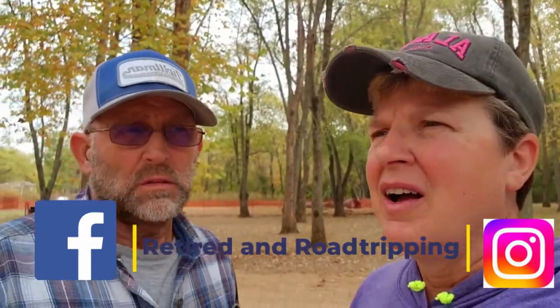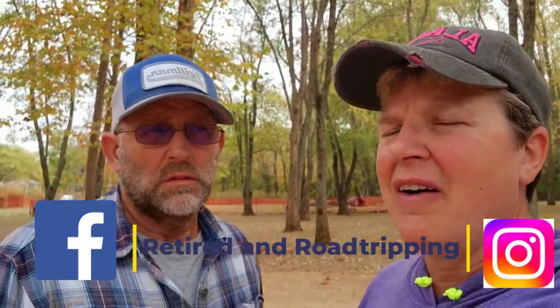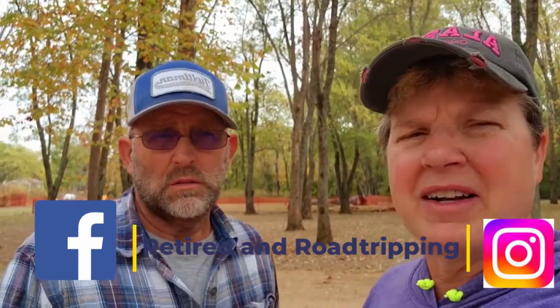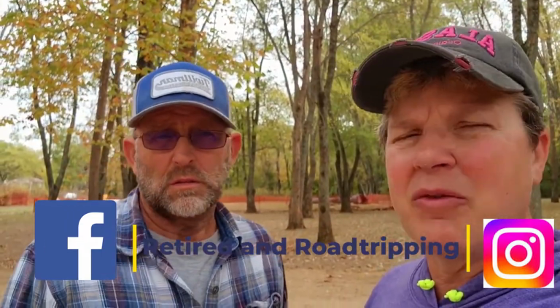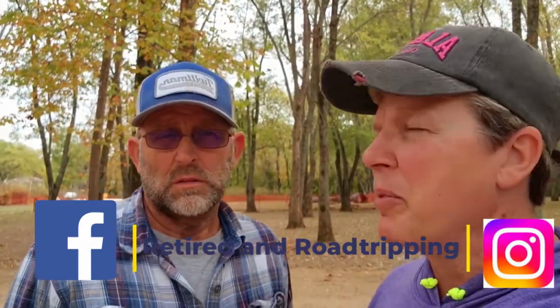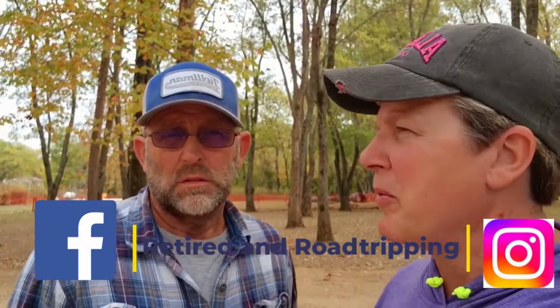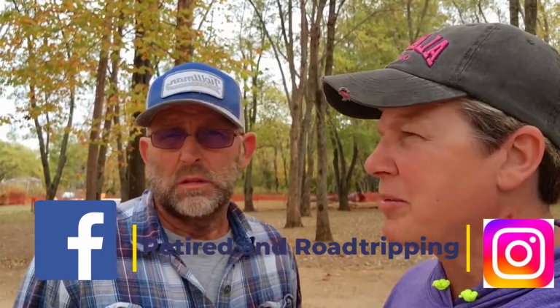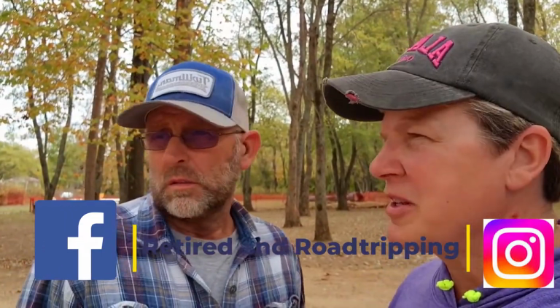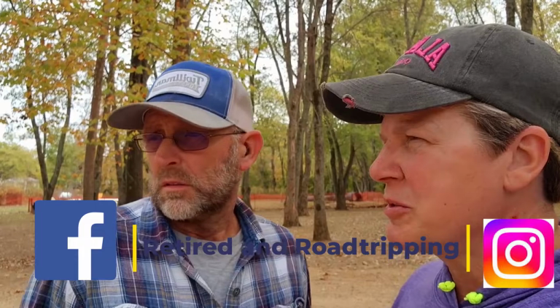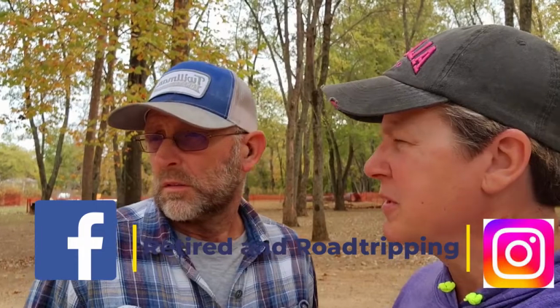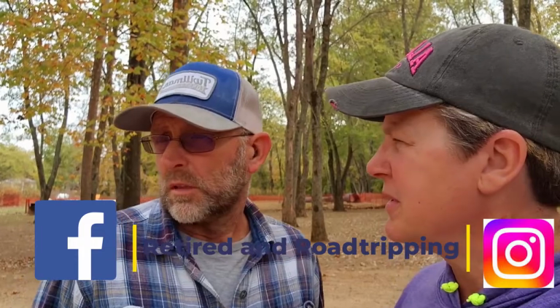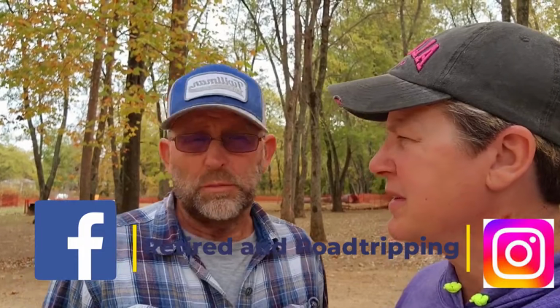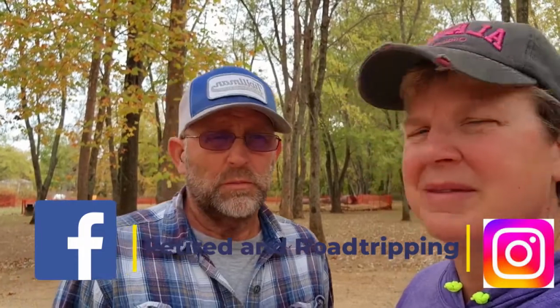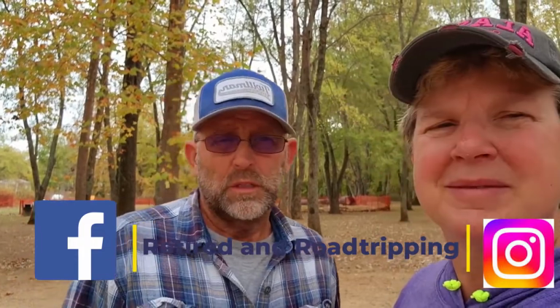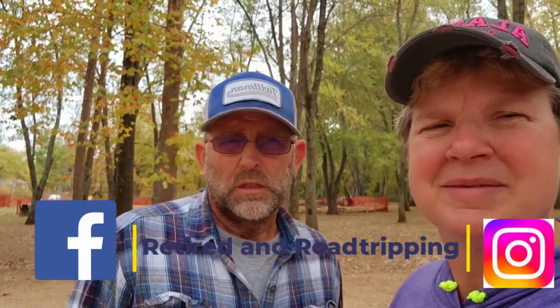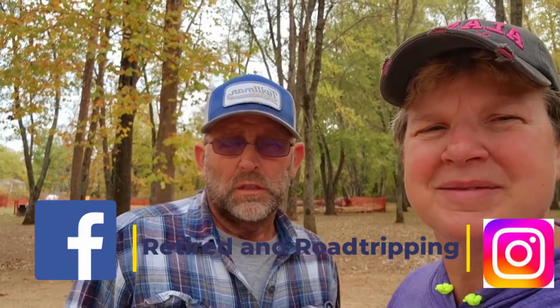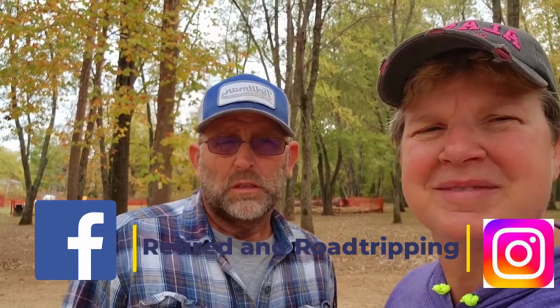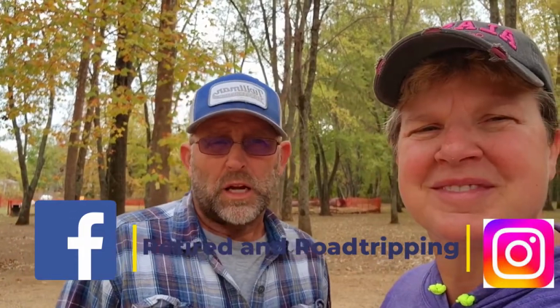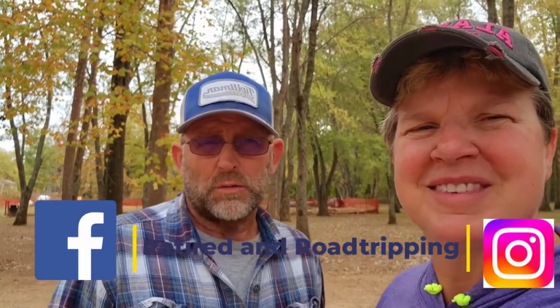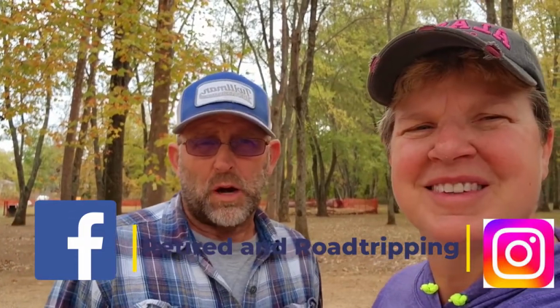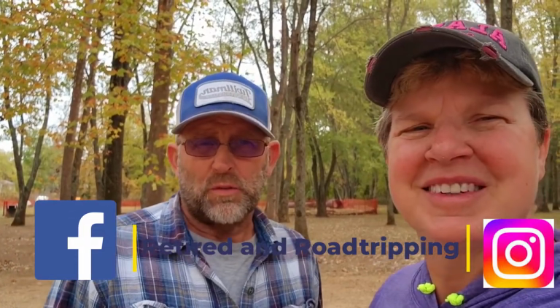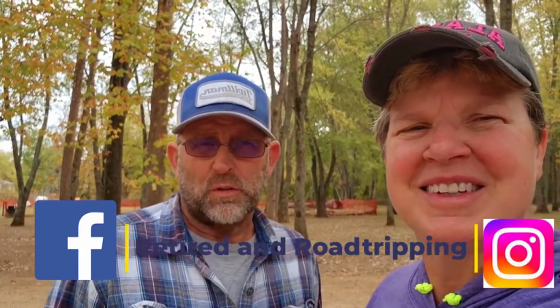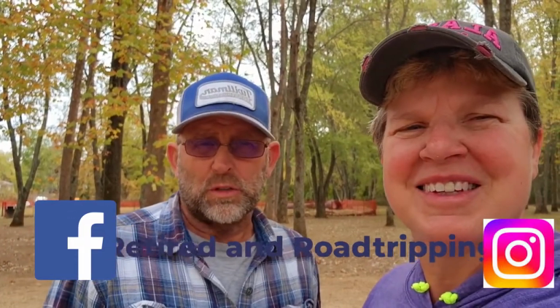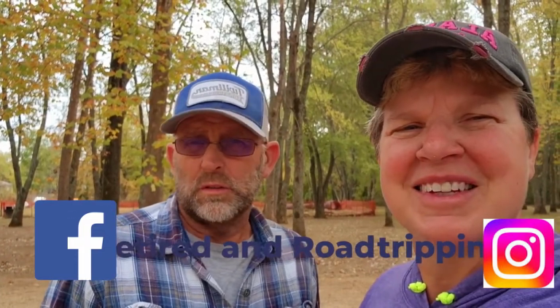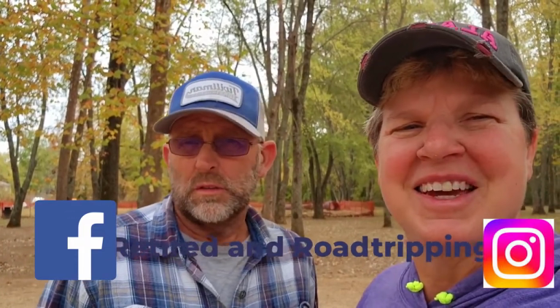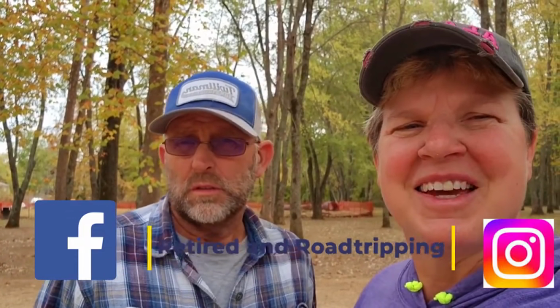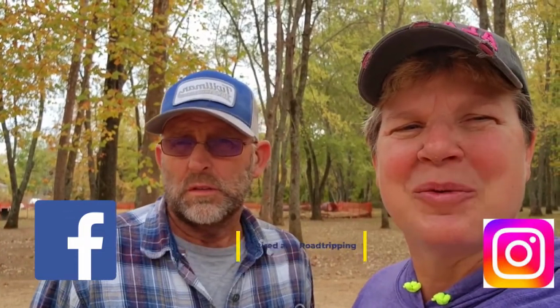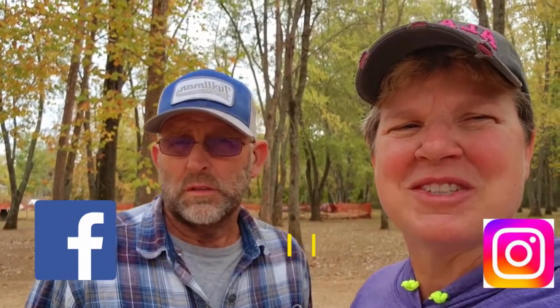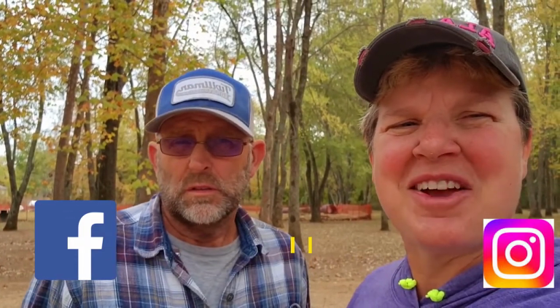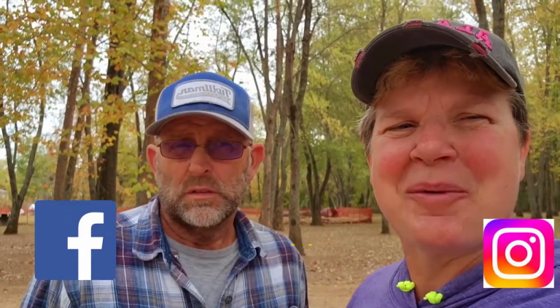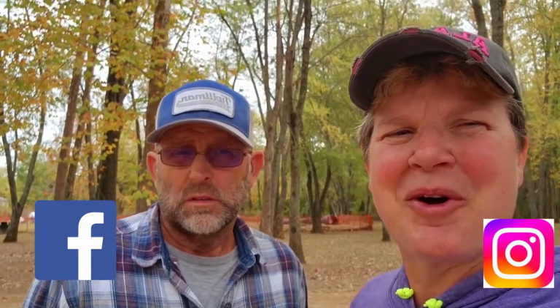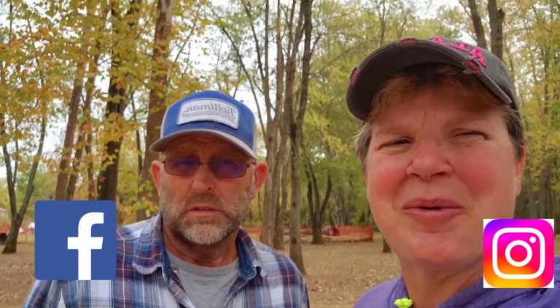All right, Dave, we're putting a wrap to this one. Like and subscribe if you want to. Thank you, Dave. We'll see you on the road.